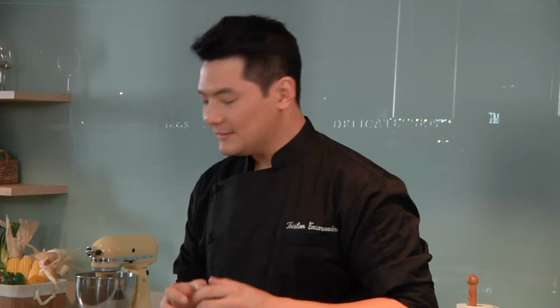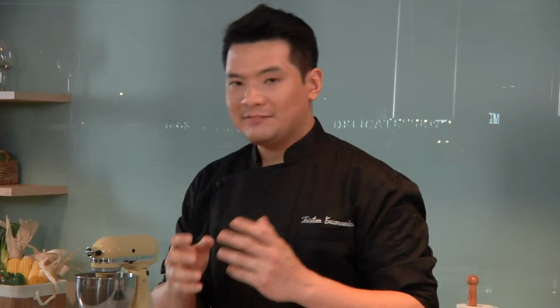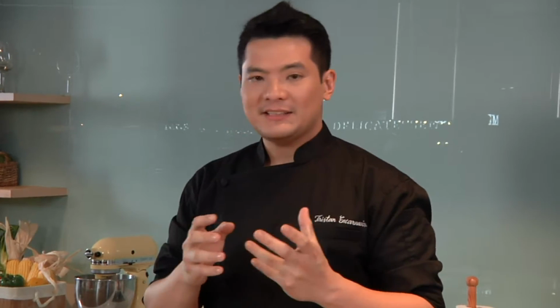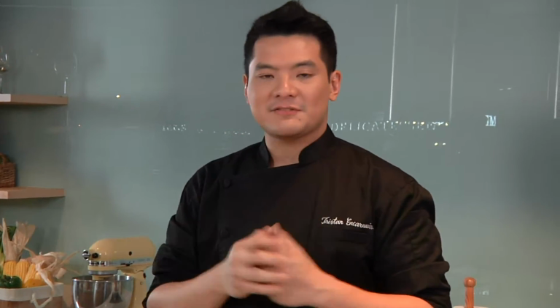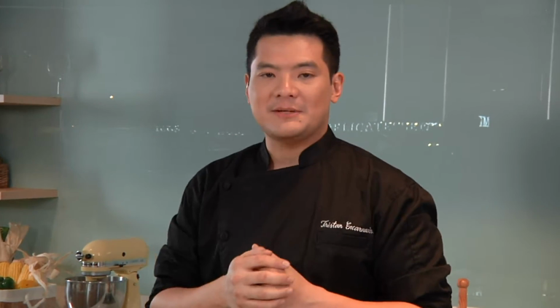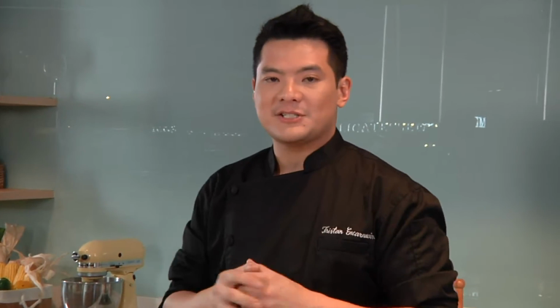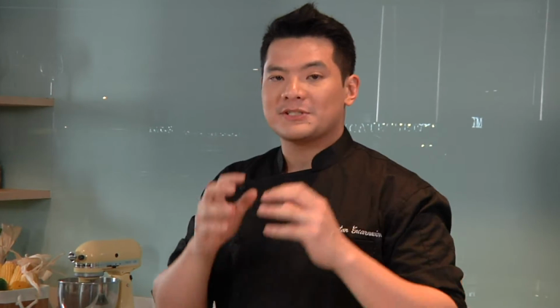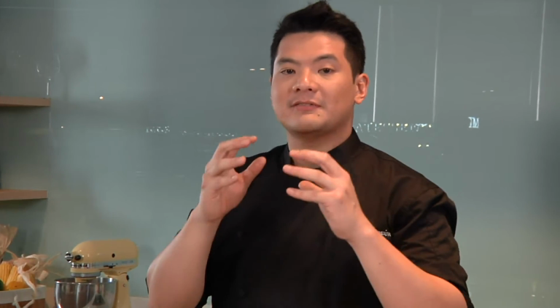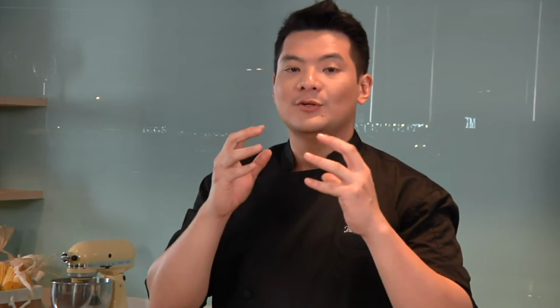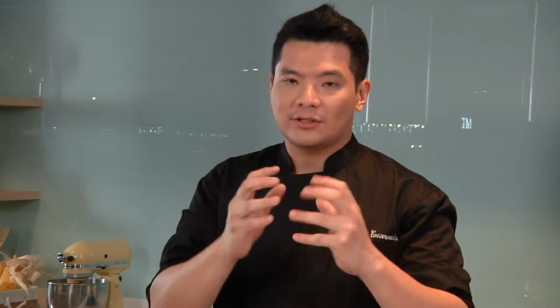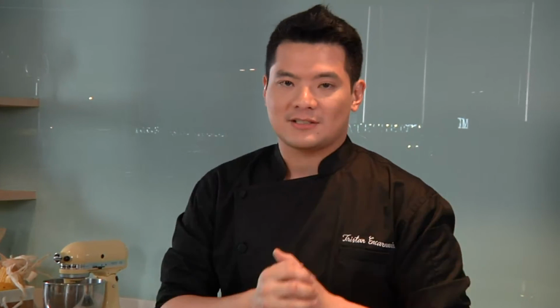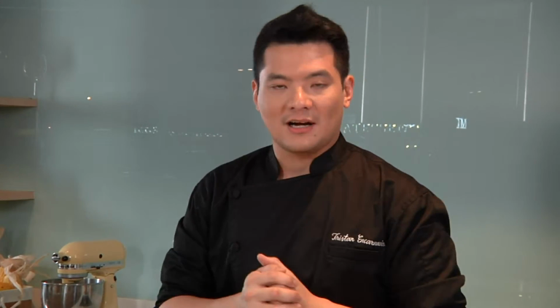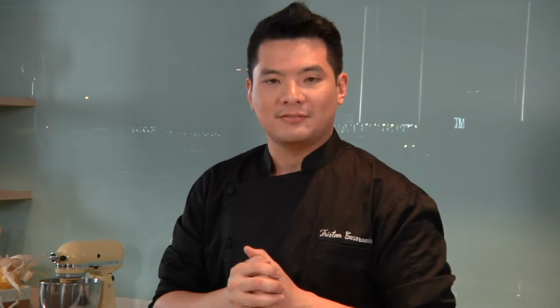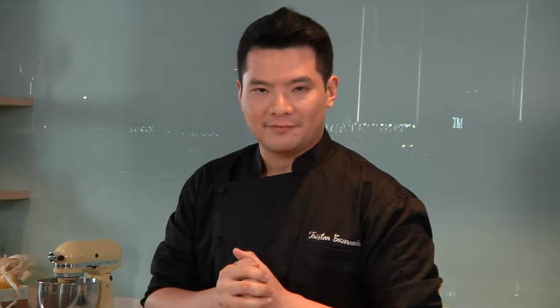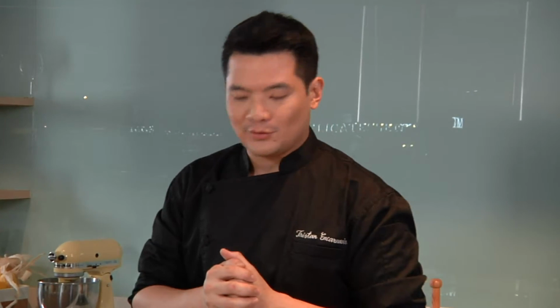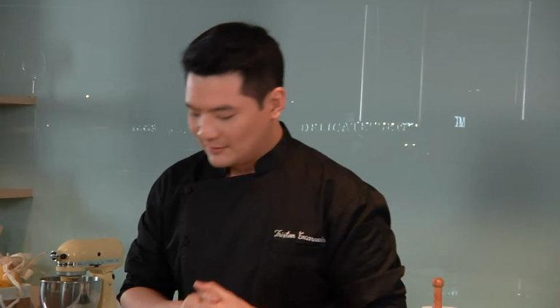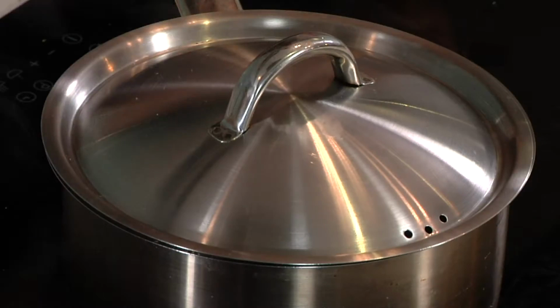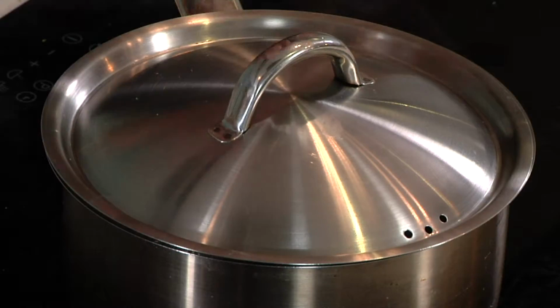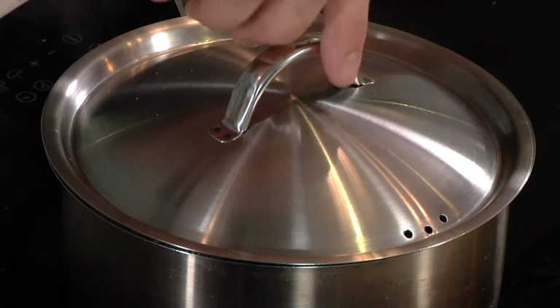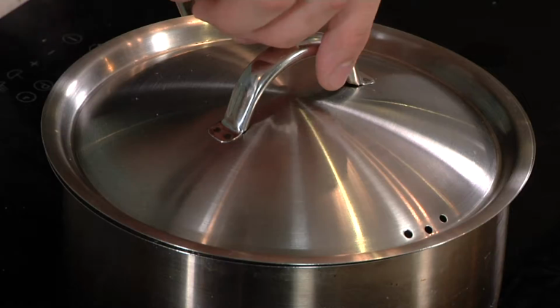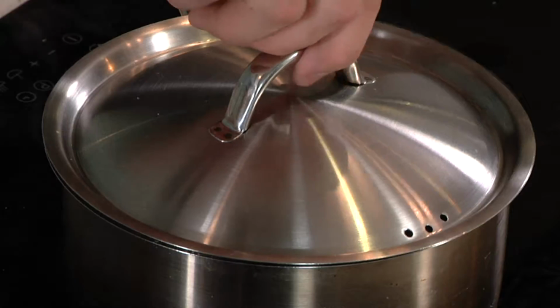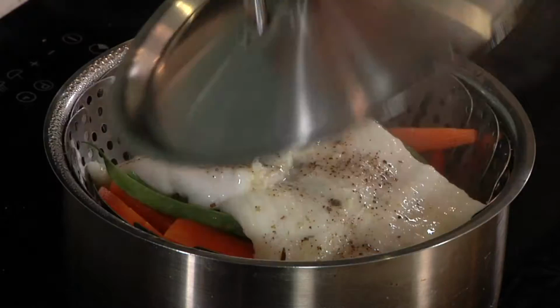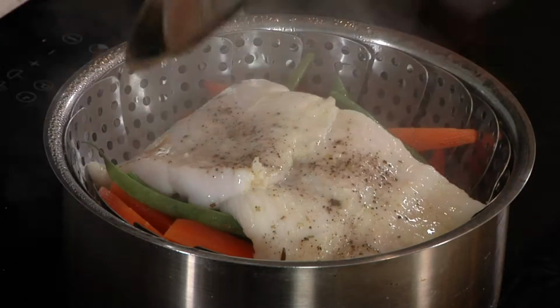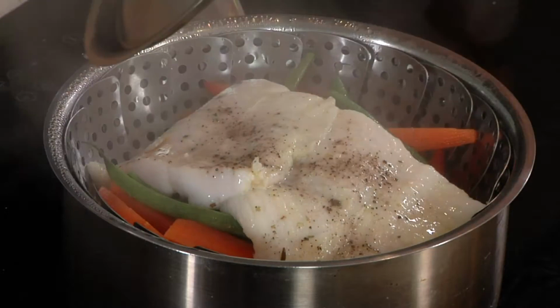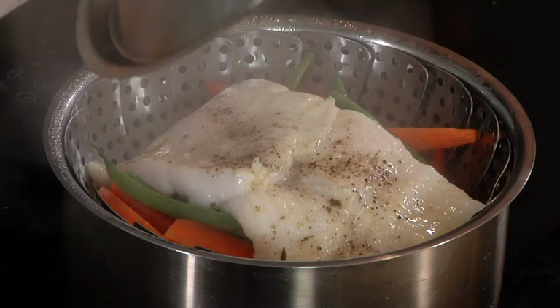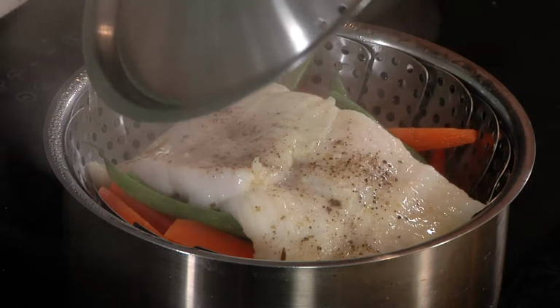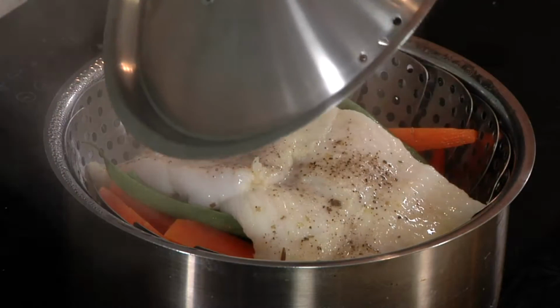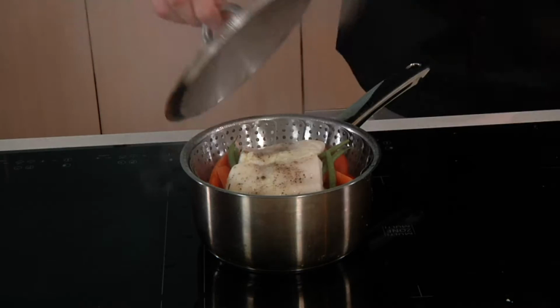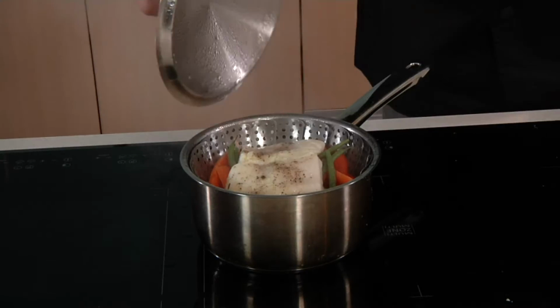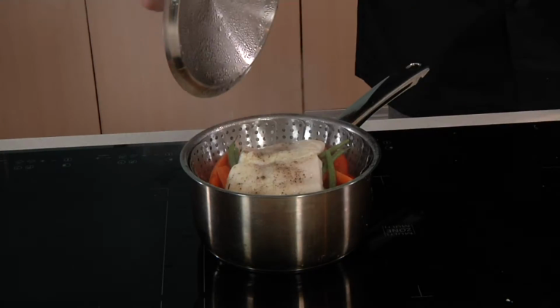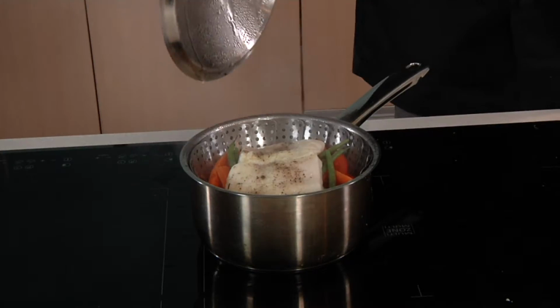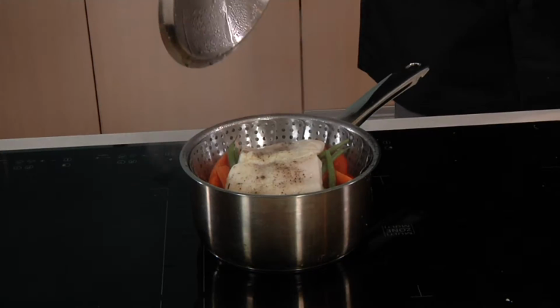The advantage of steaming is to preserve the nutrients of the food. Like in this case, we have some vegetables and the fish. It's almost done.